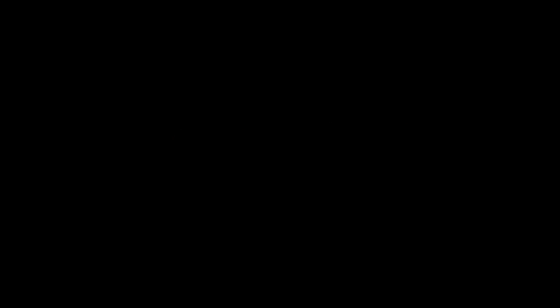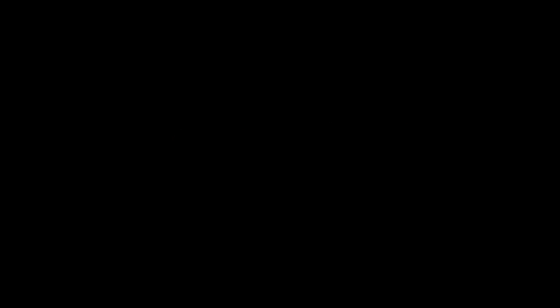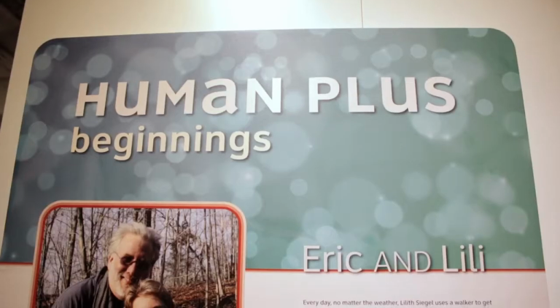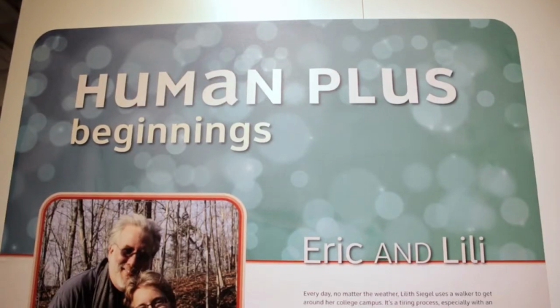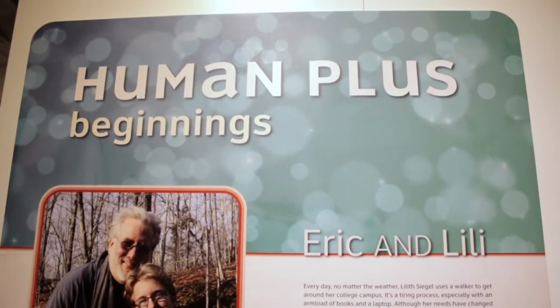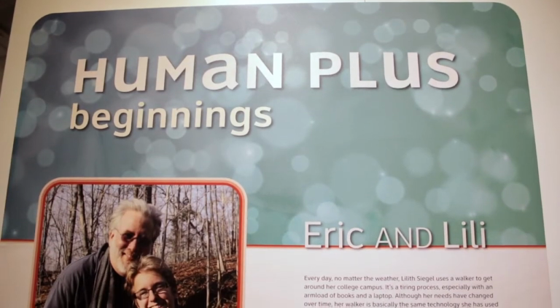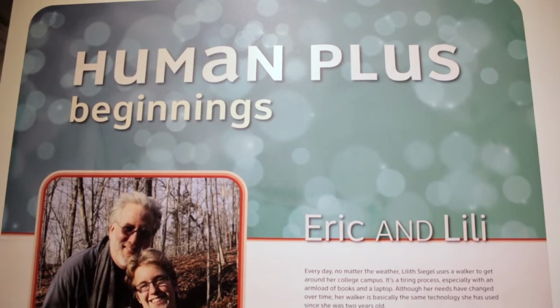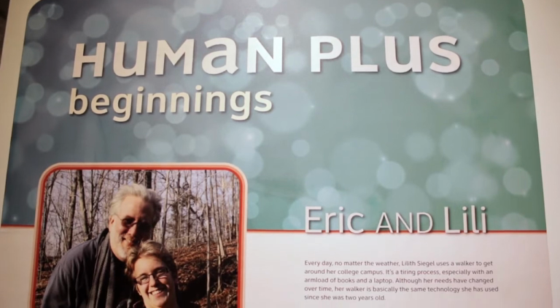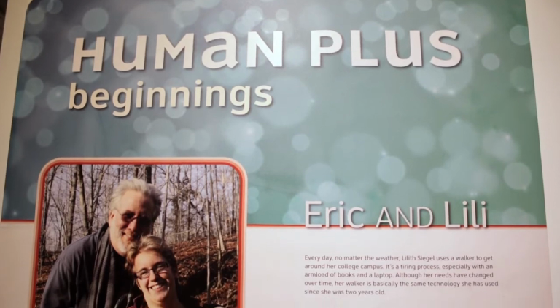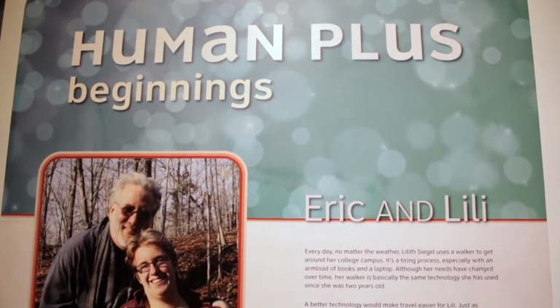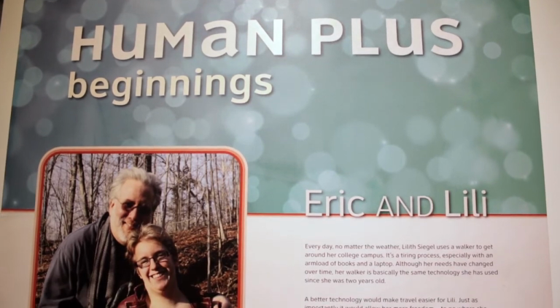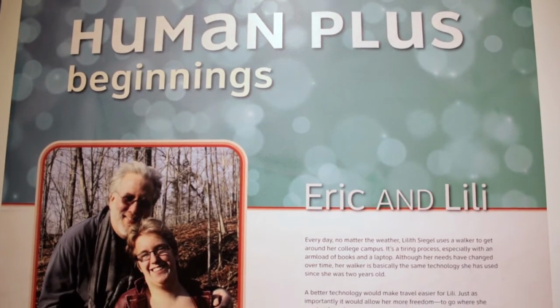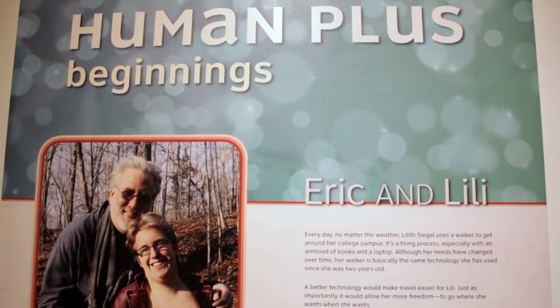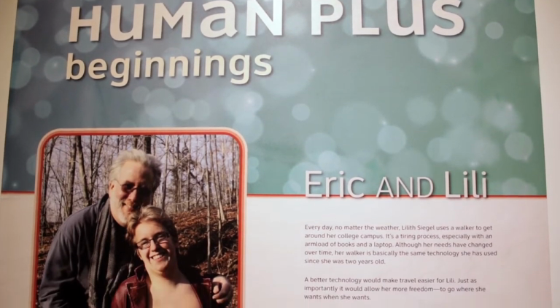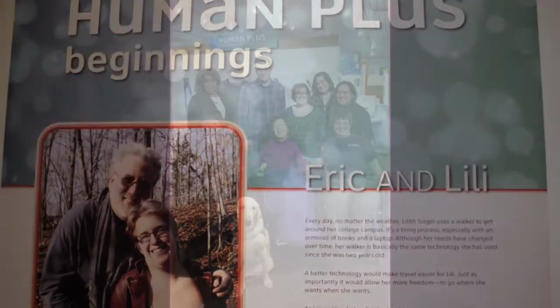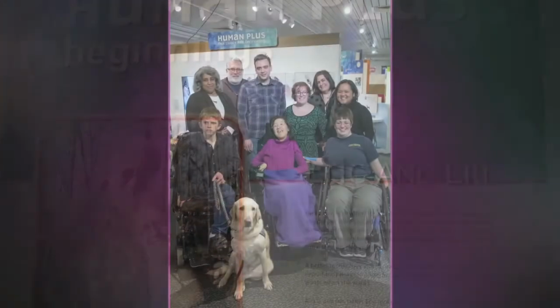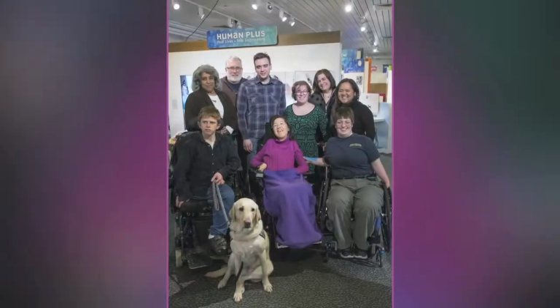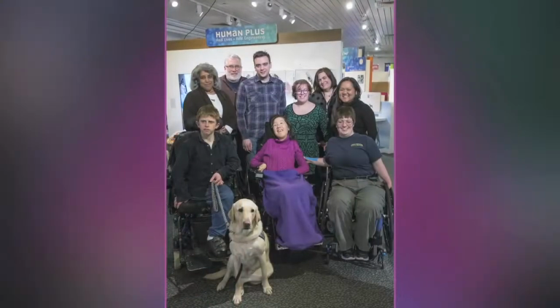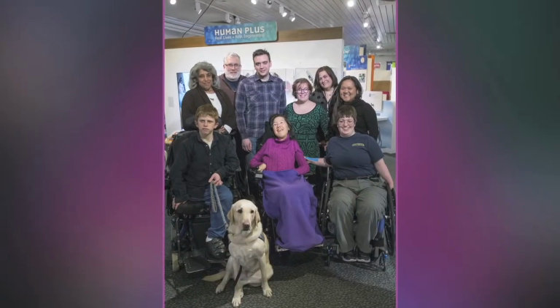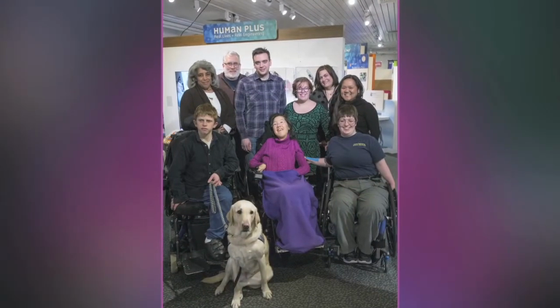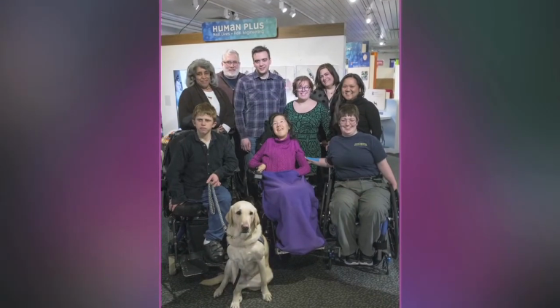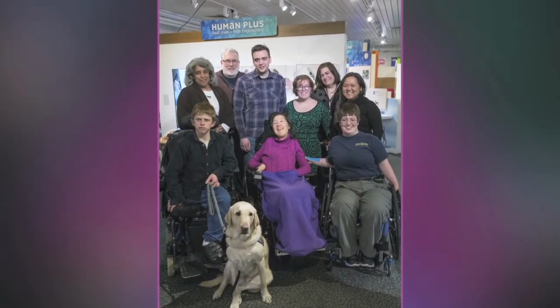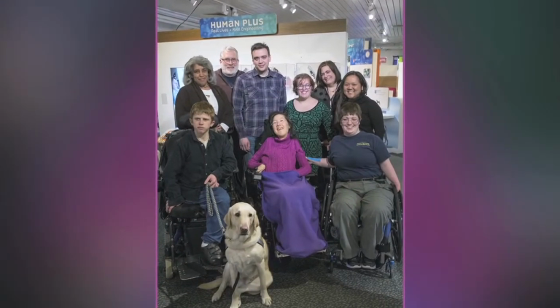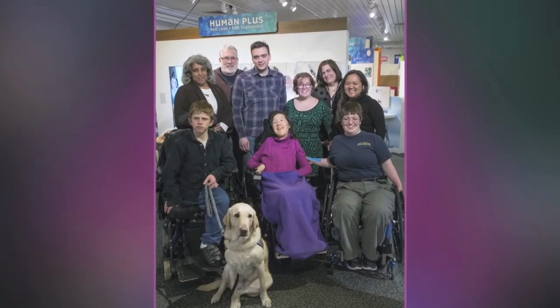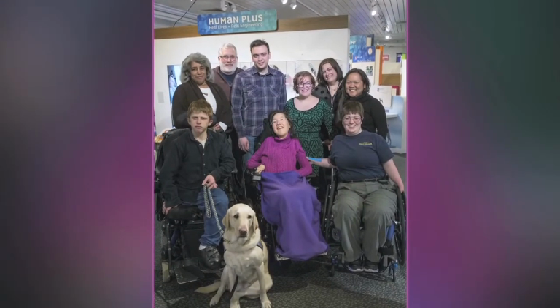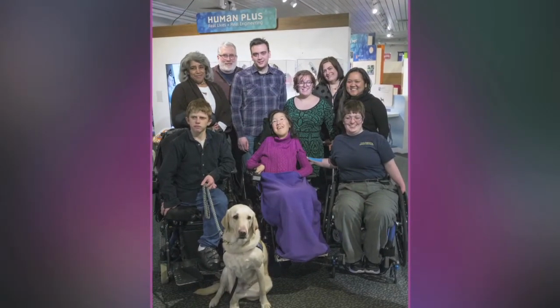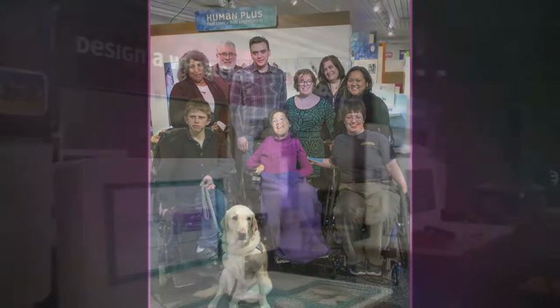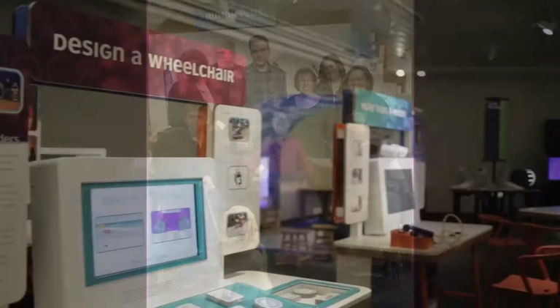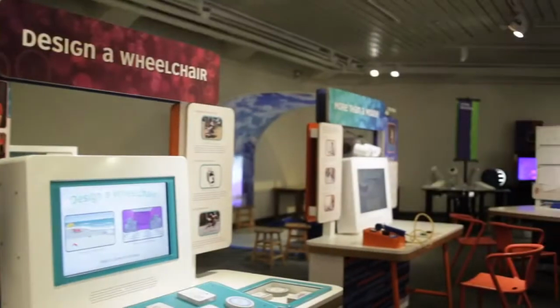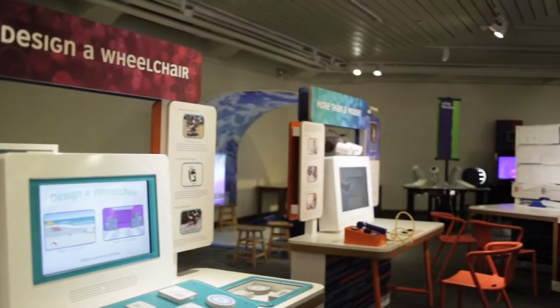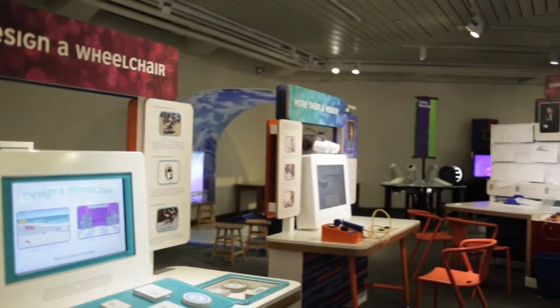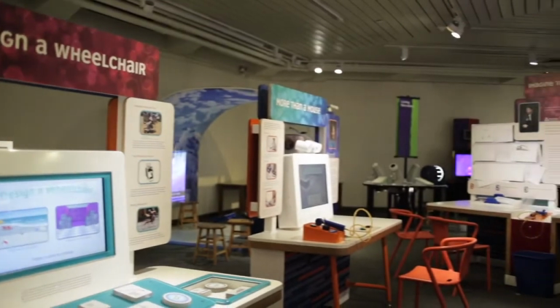Hi, I'm Eric Siegel from the New York Hall of Science and I worked with a very talented team of people to create the exhibition Human Plus.